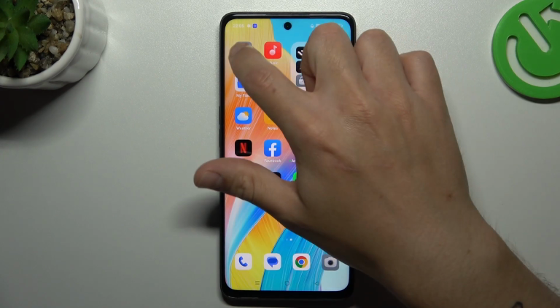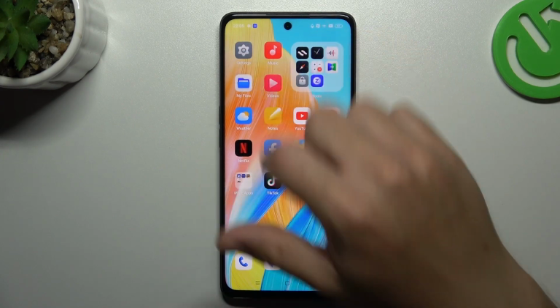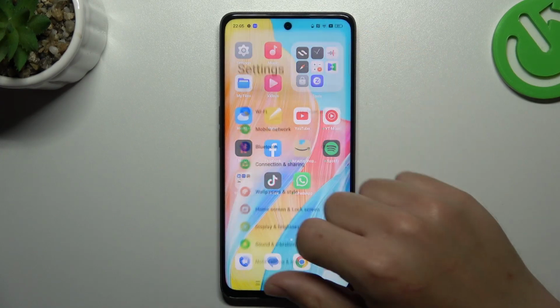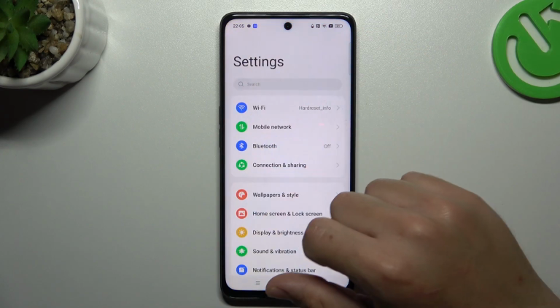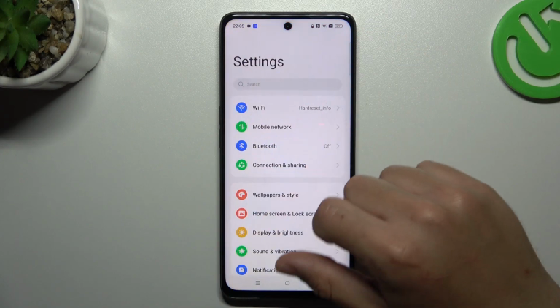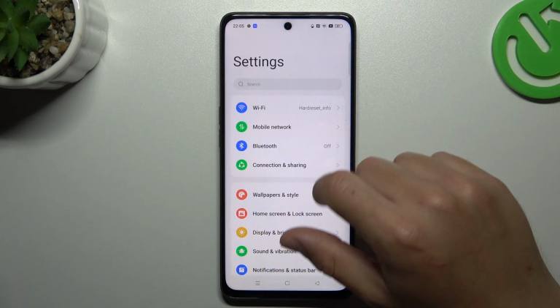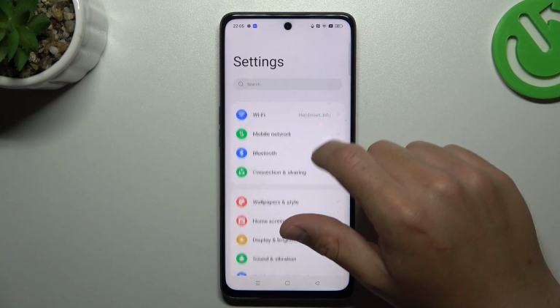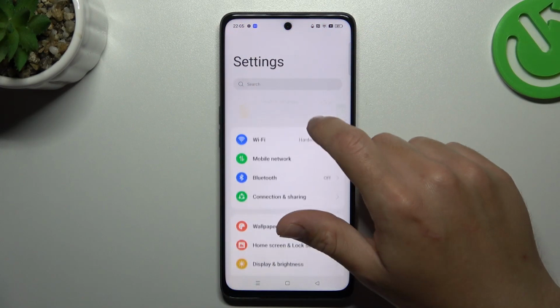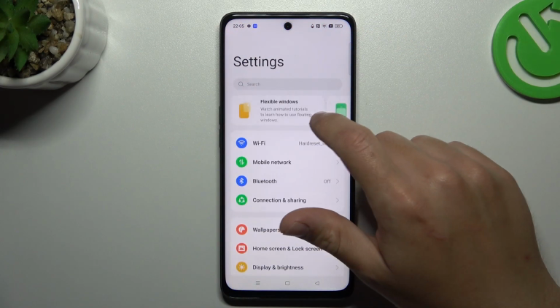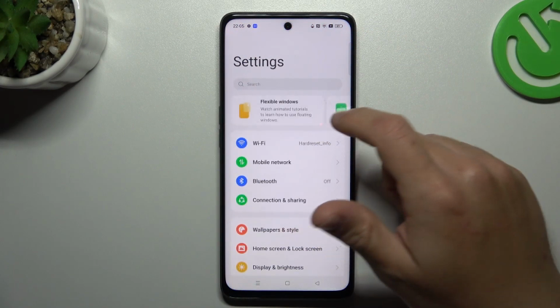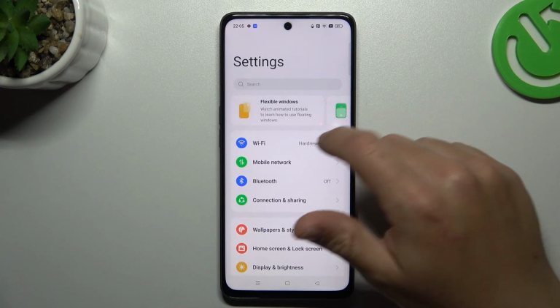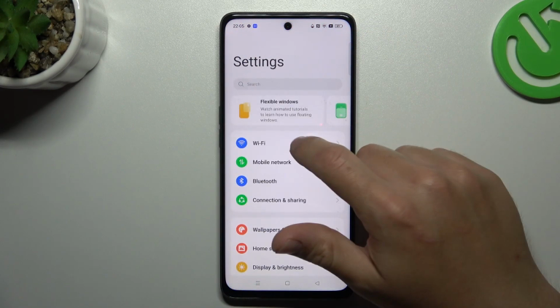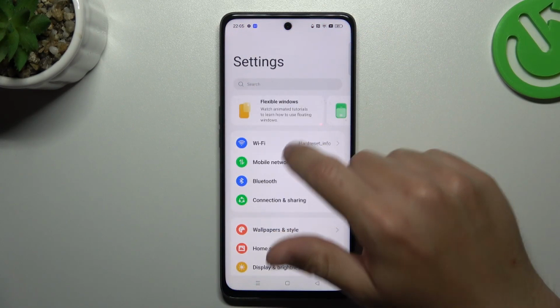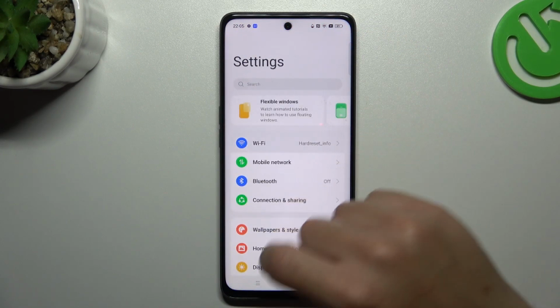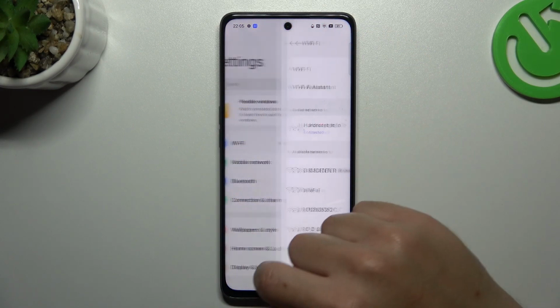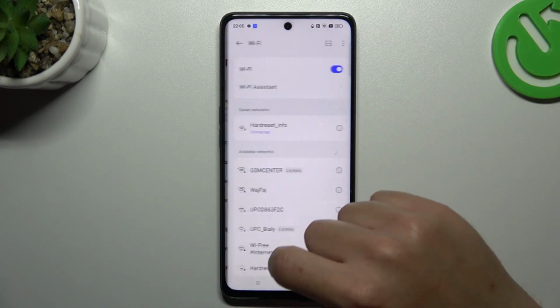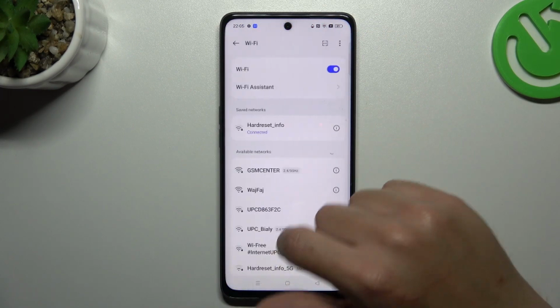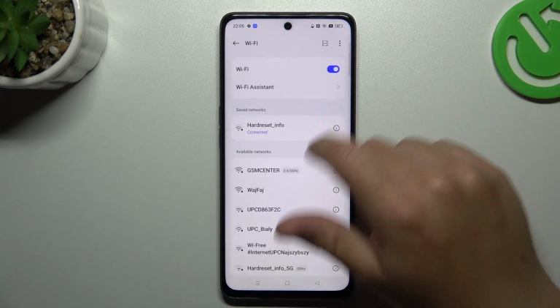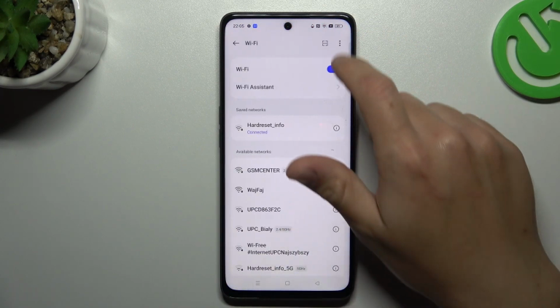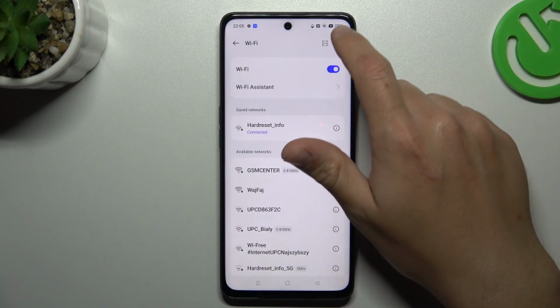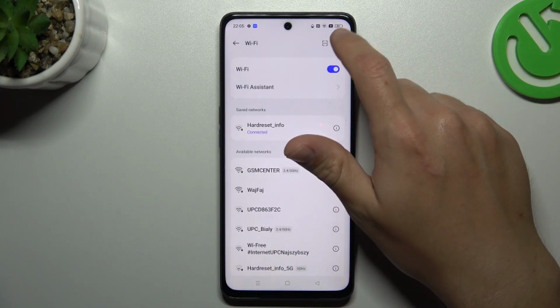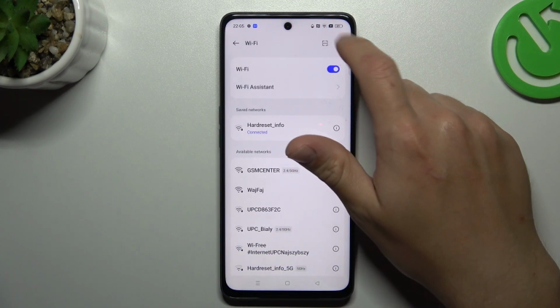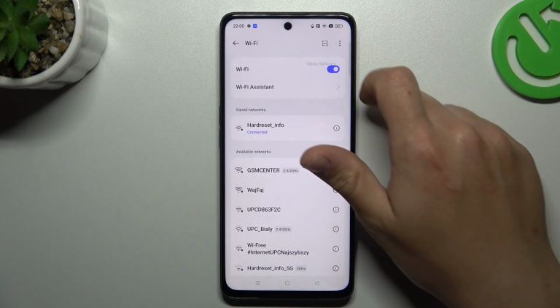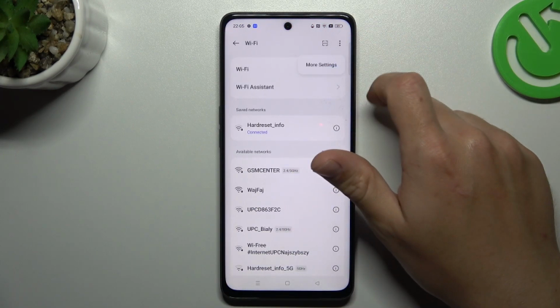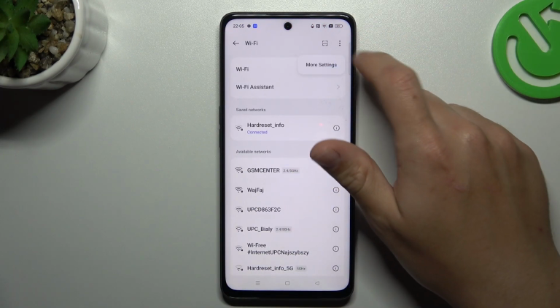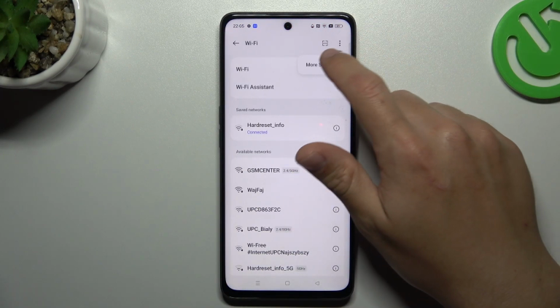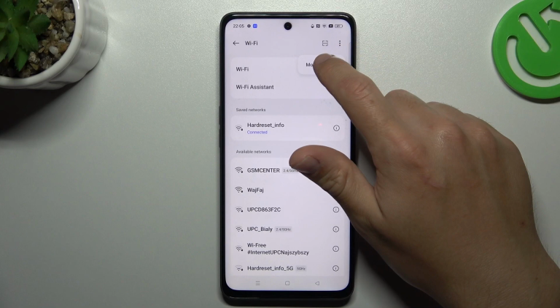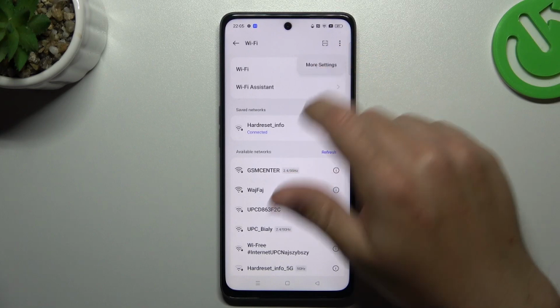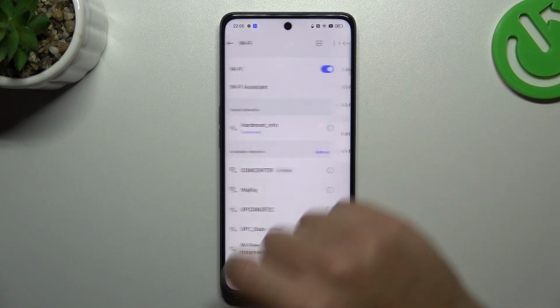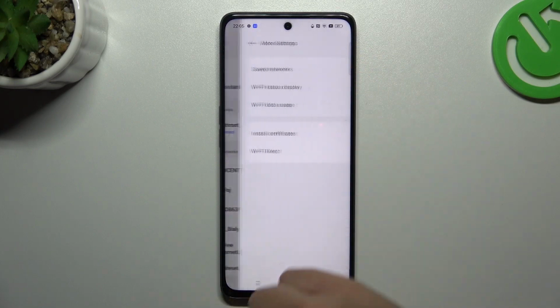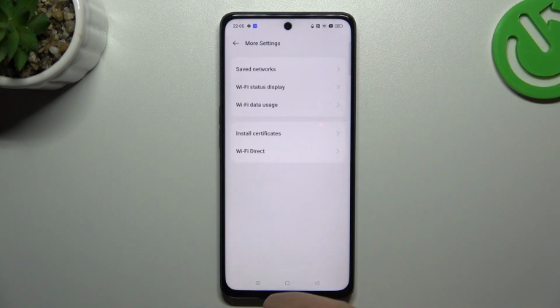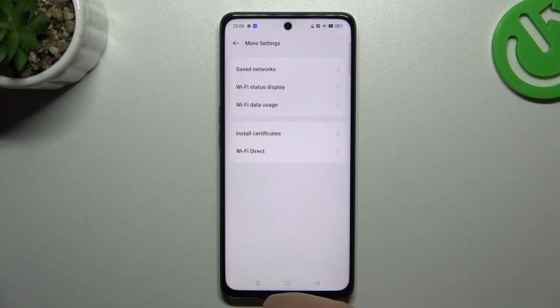Now go to the Settings. In the next step, tap on the Wi-Fi, then the three-dot icon and choose More Settings.